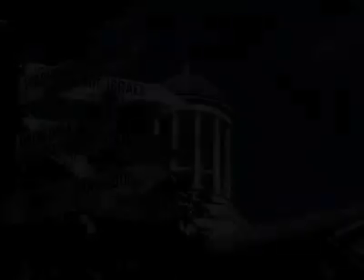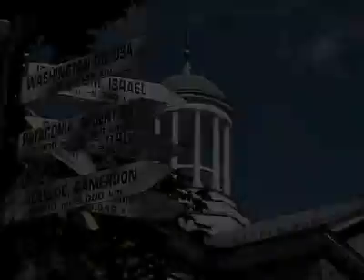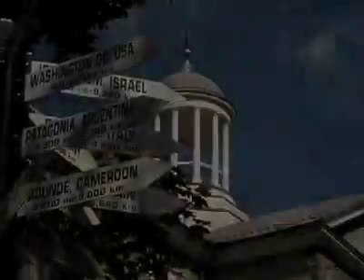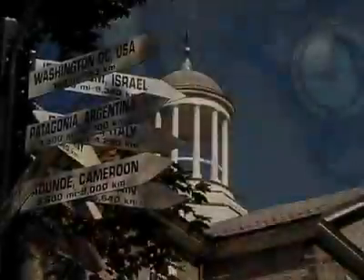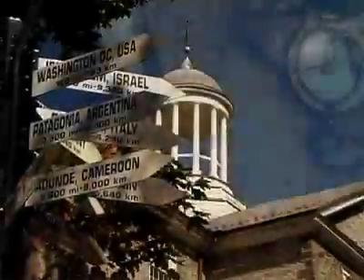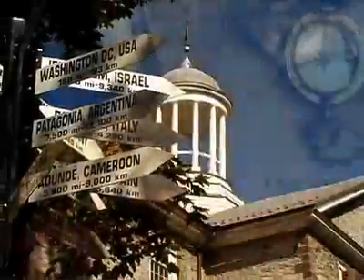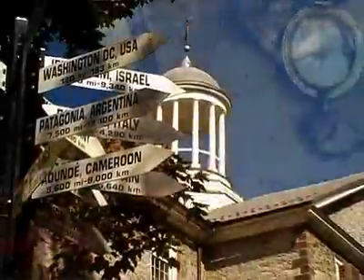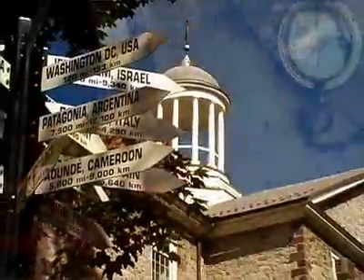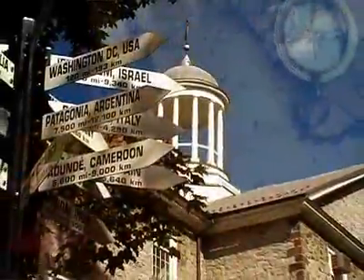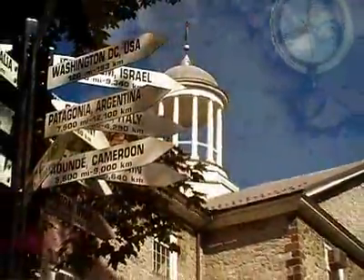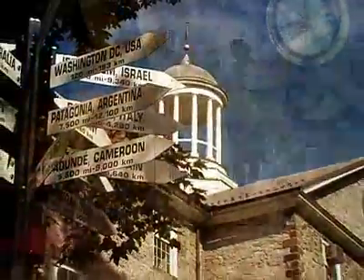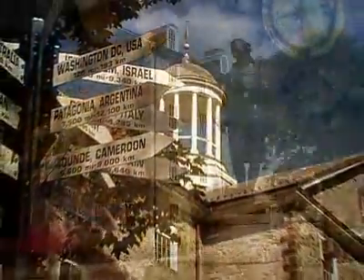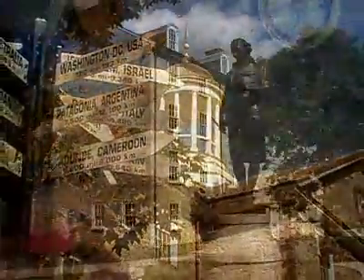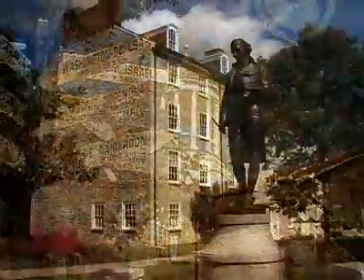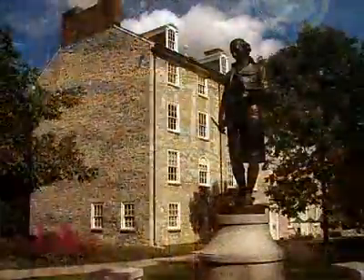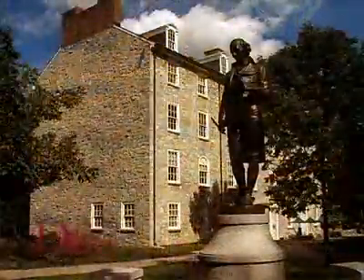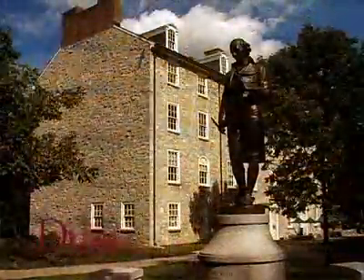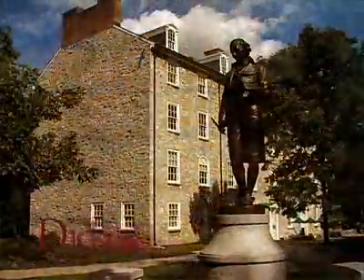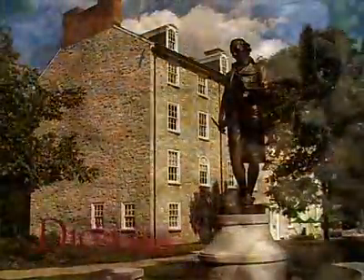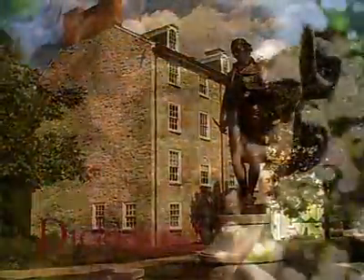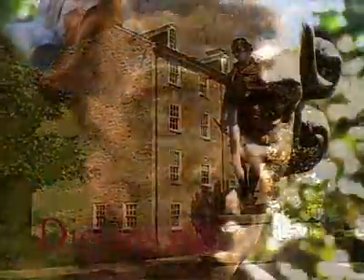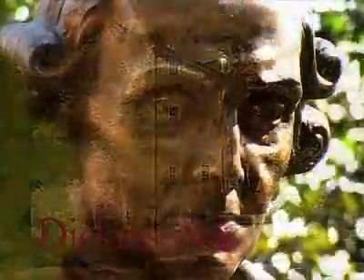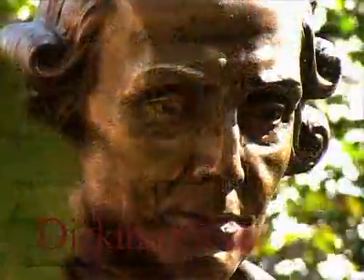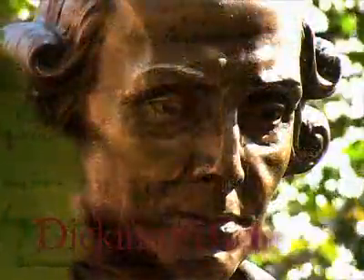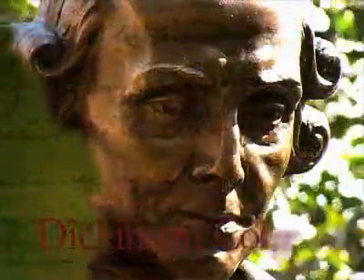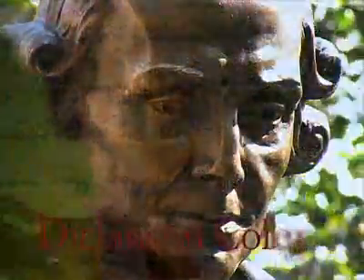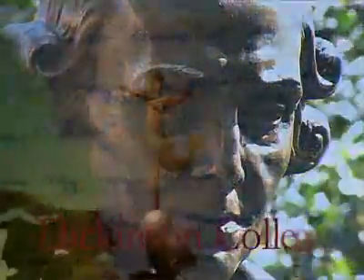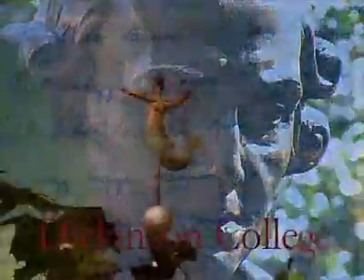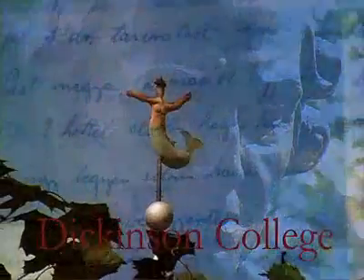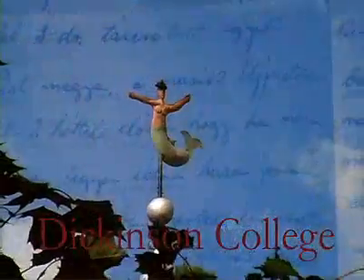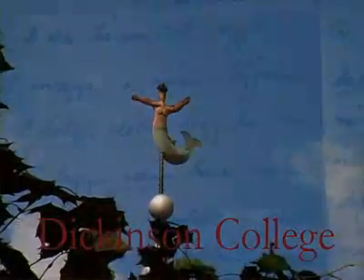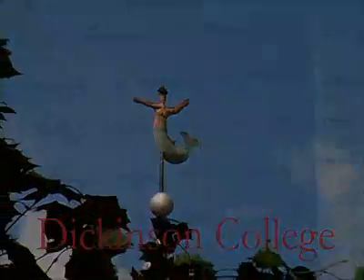From exploration comes knowledge, and from knowledge, freedom.